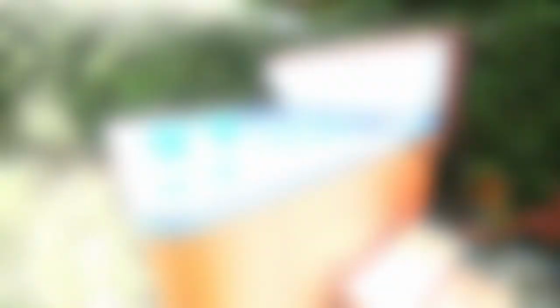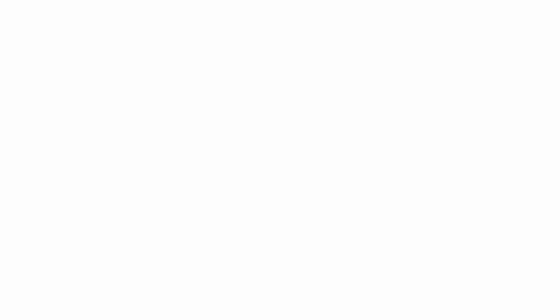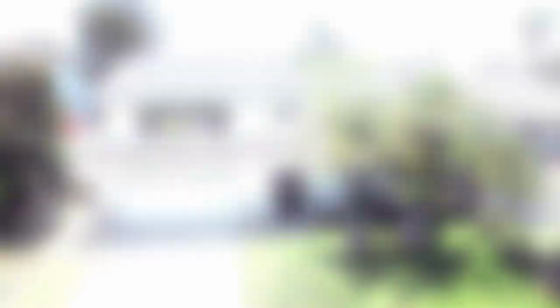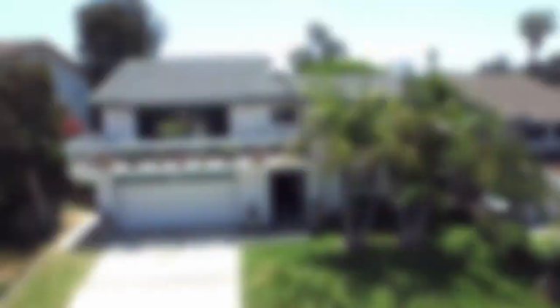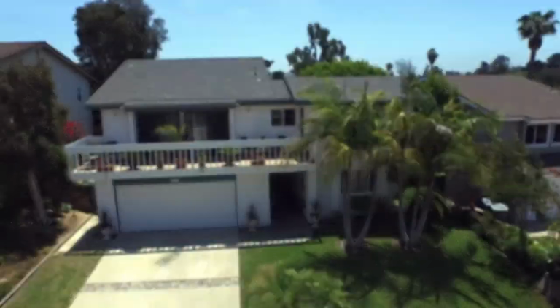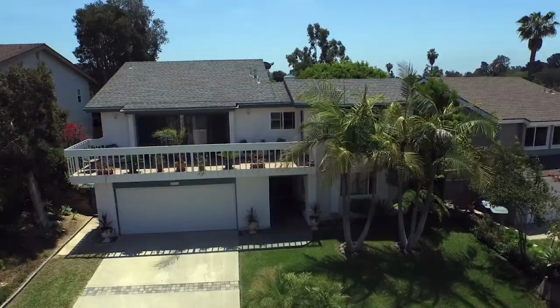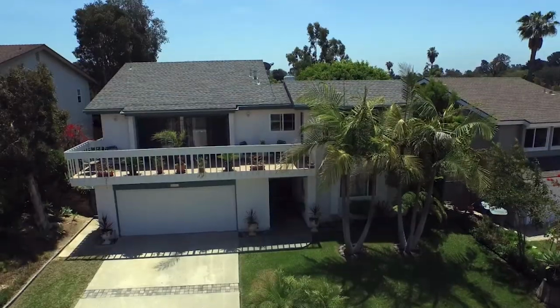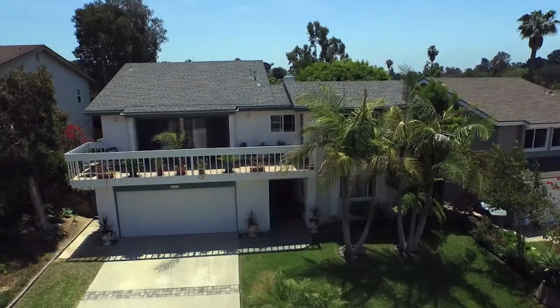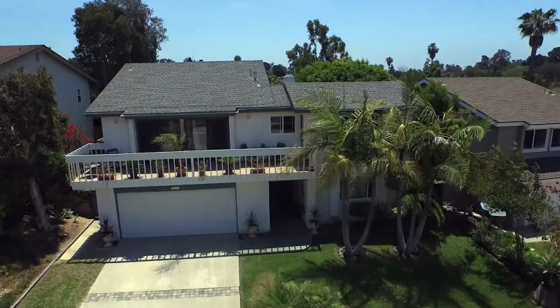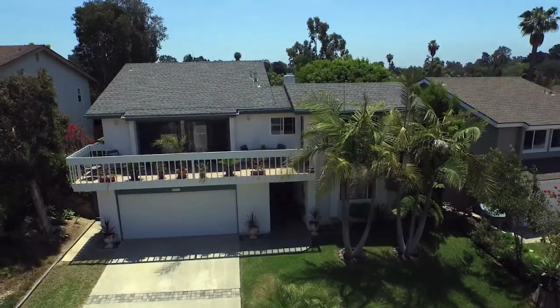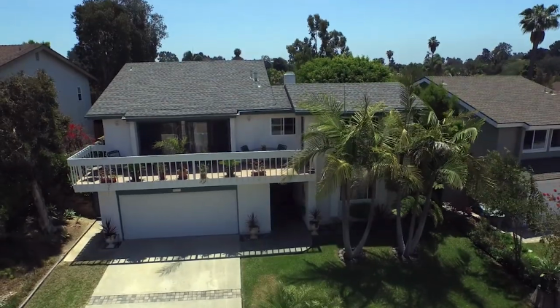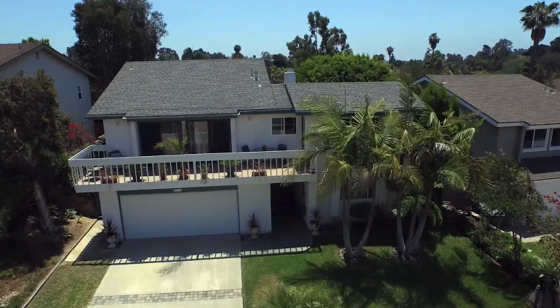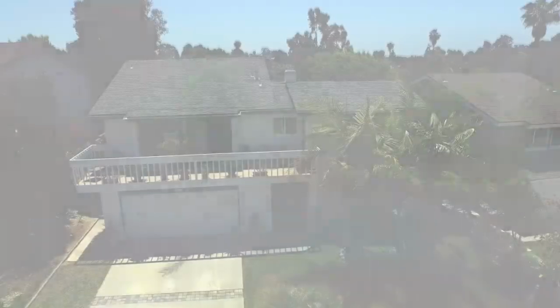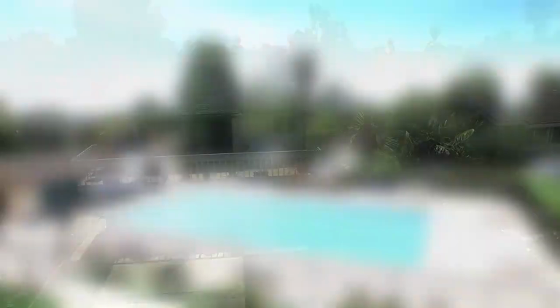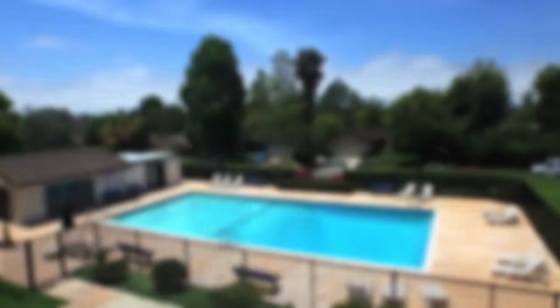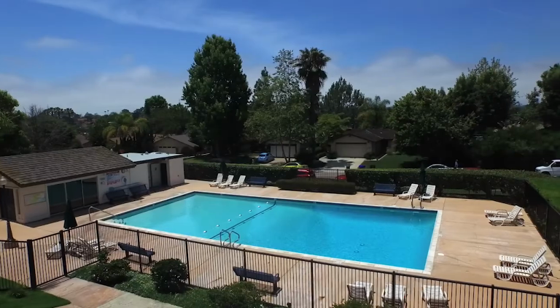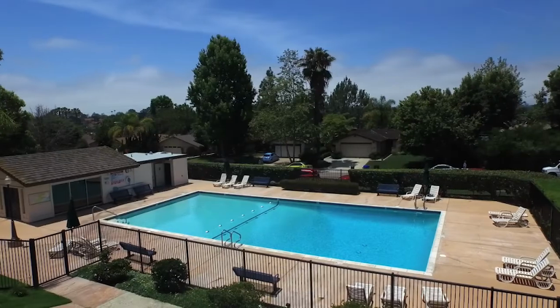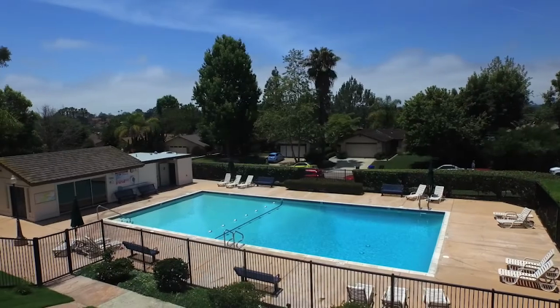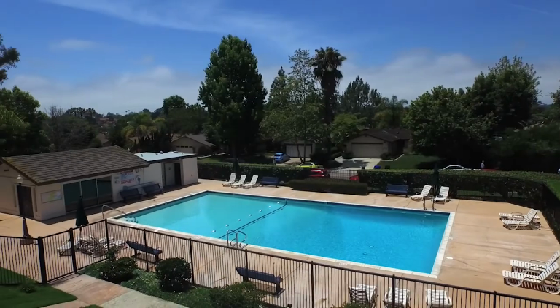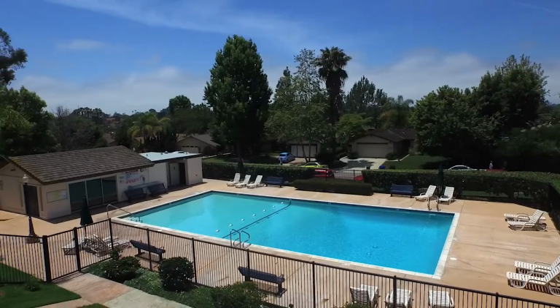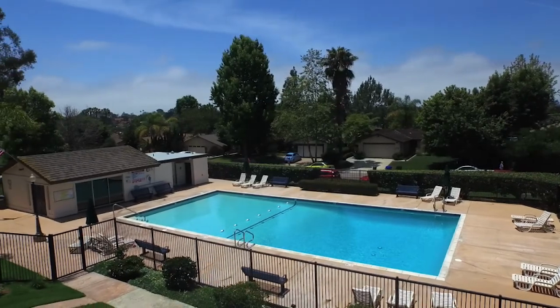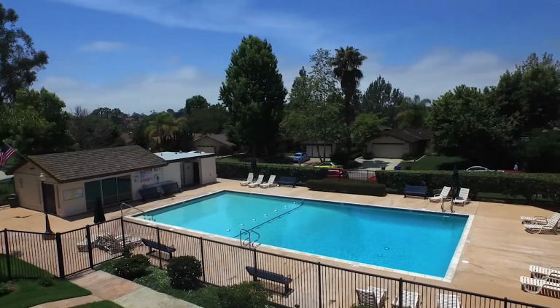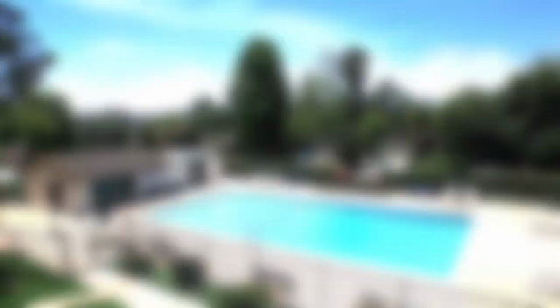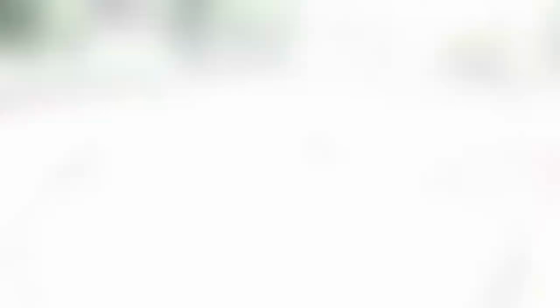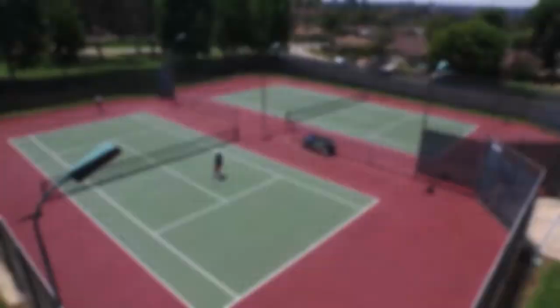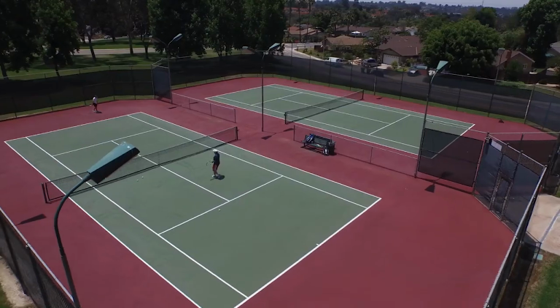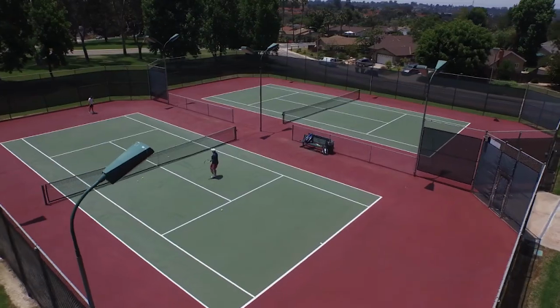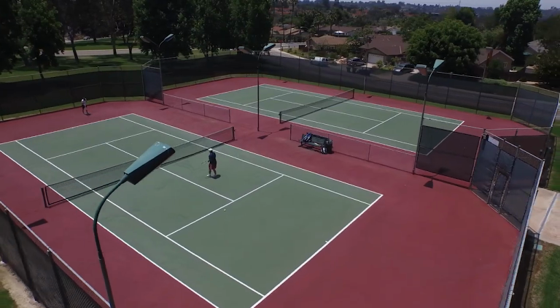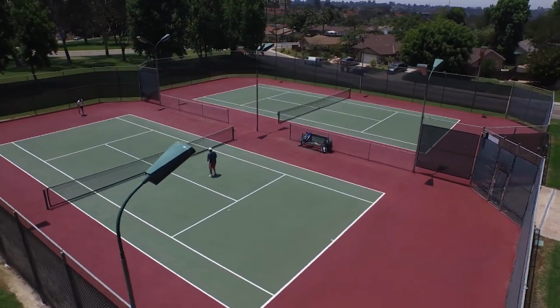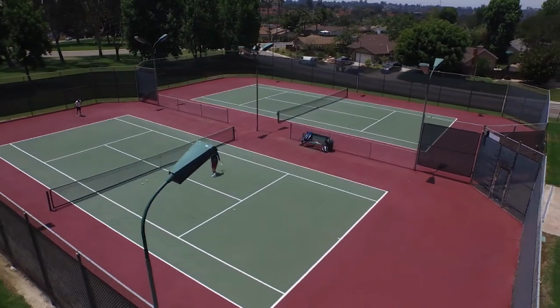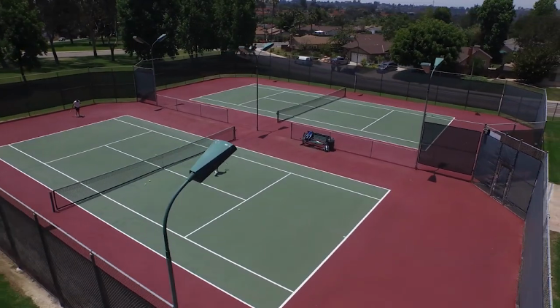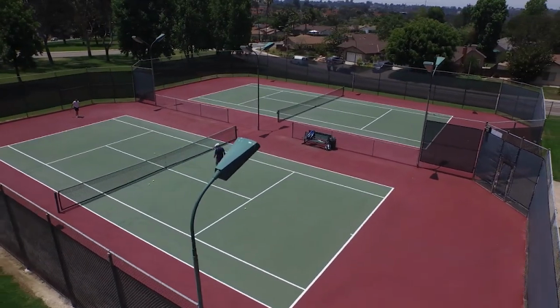Rounding out the benefits of this amazing property is a private community pool, tennis, and recreation area.